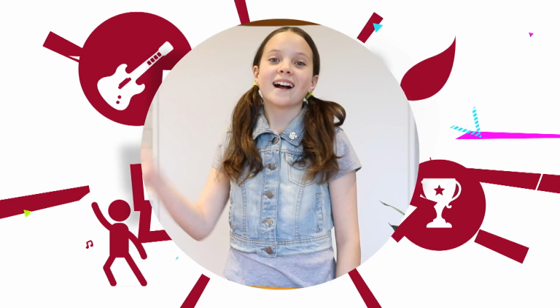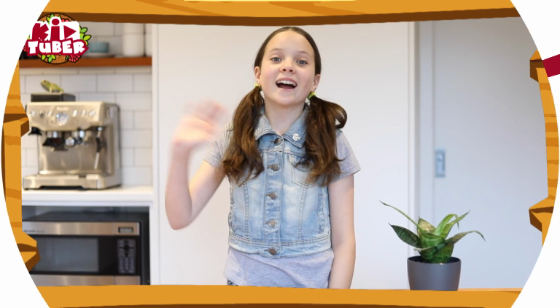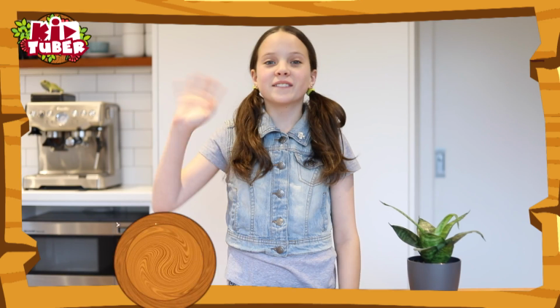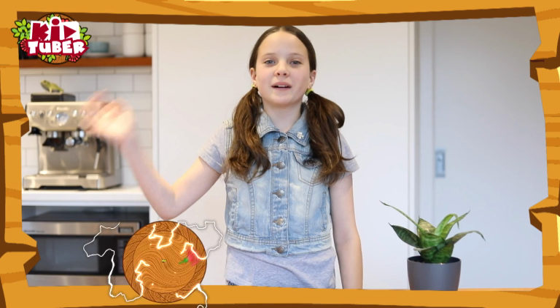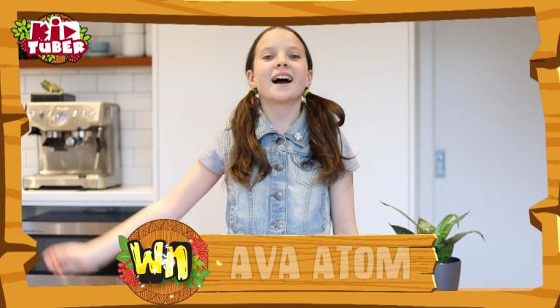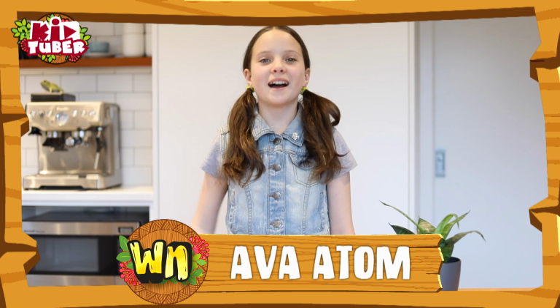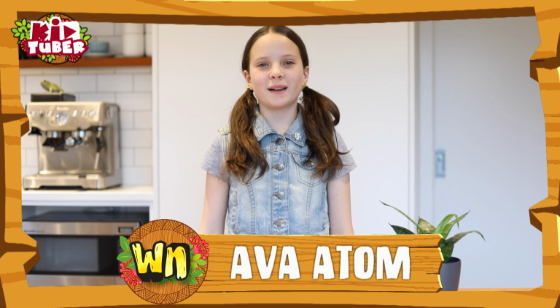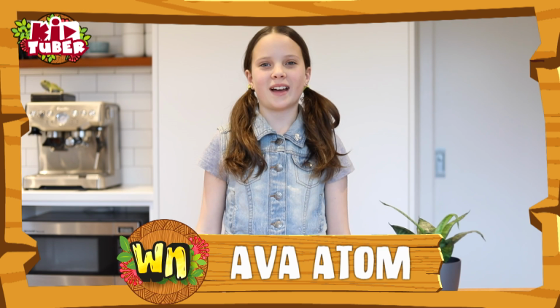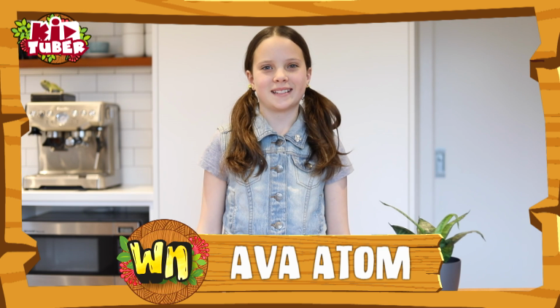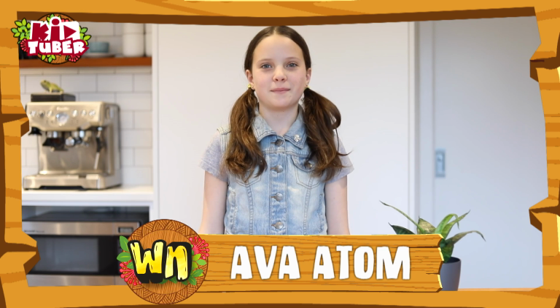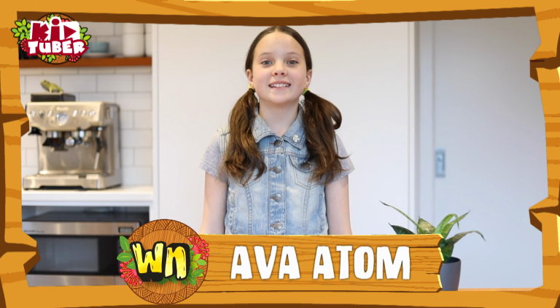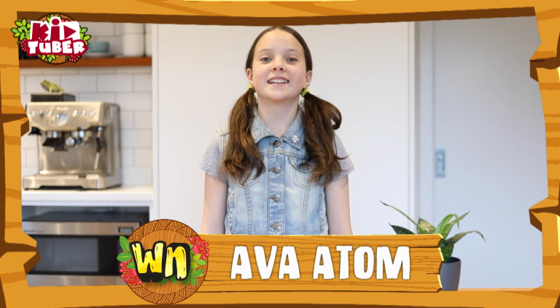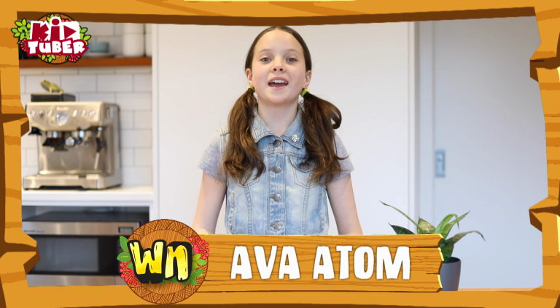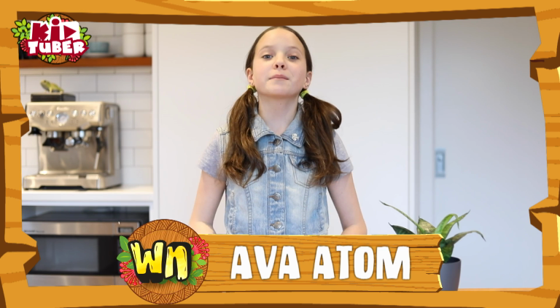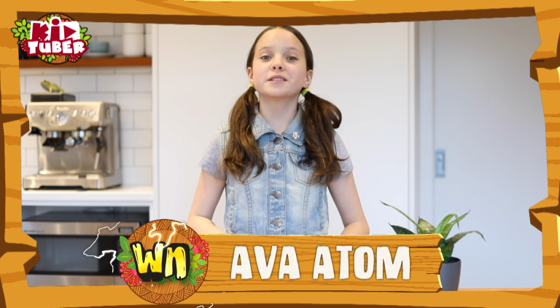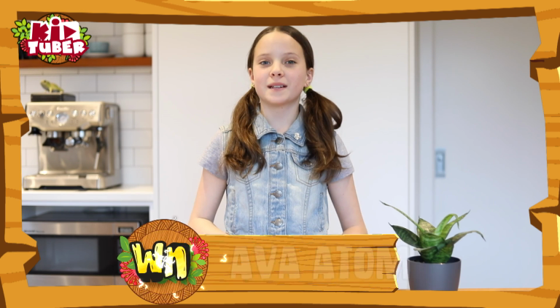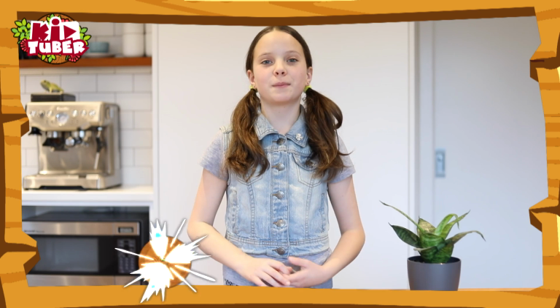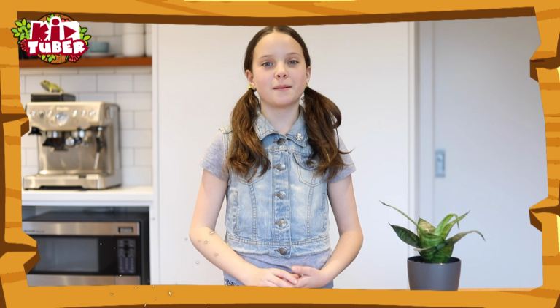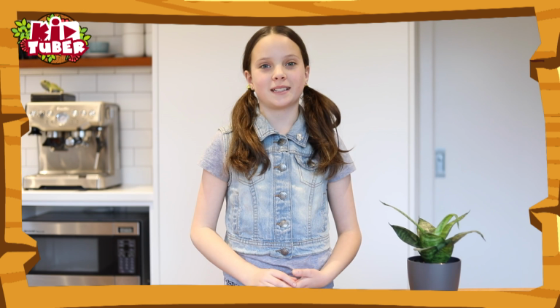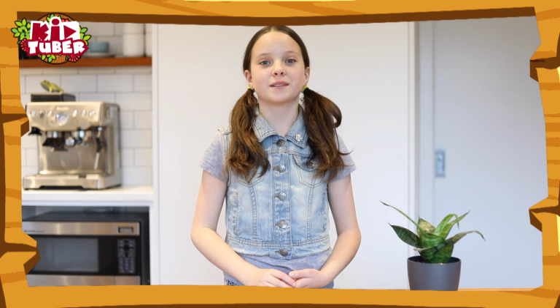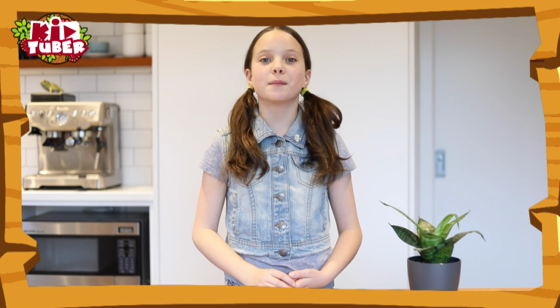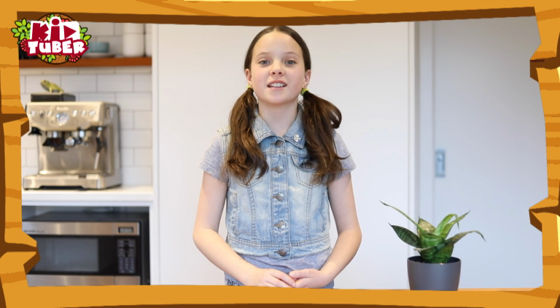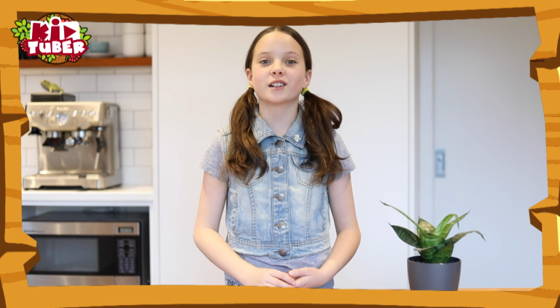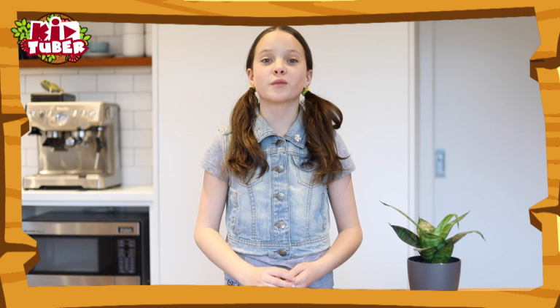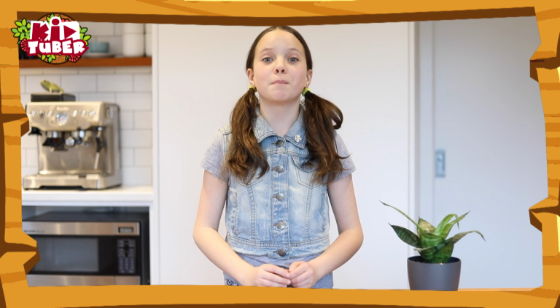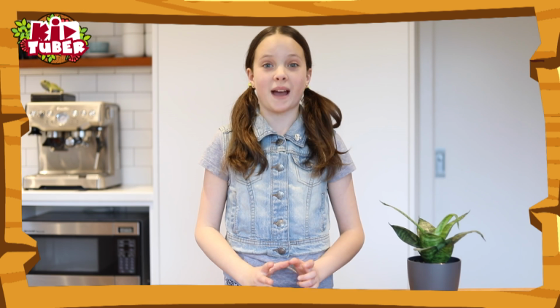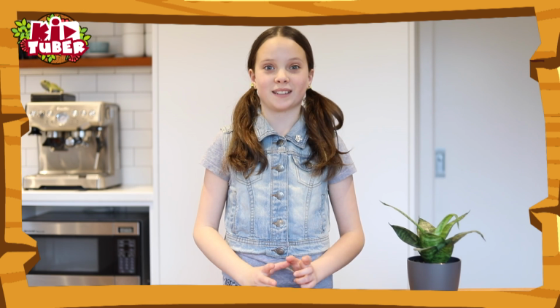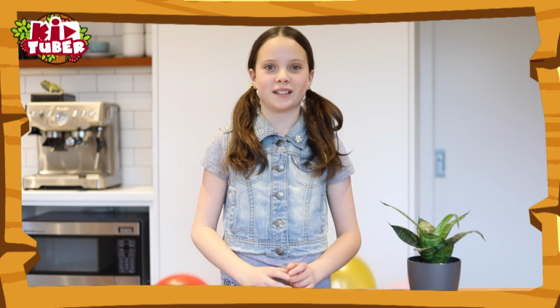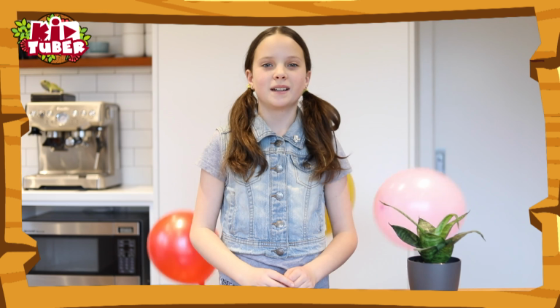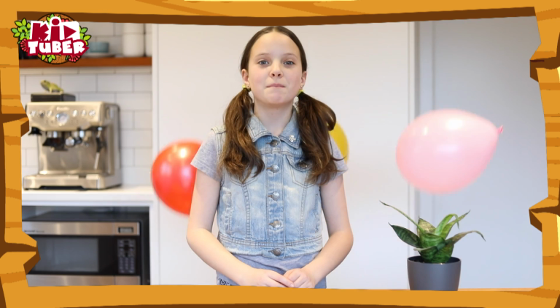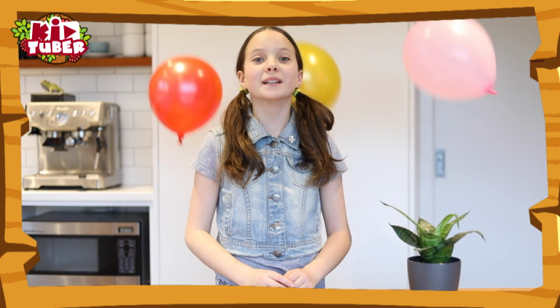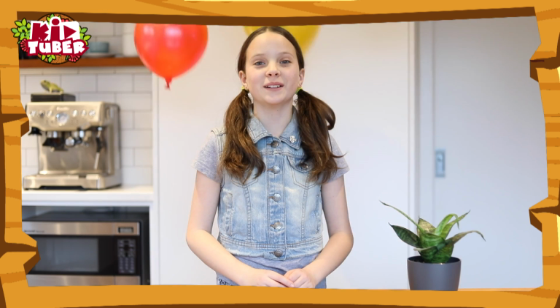Hi everyone, I'm Ava Axton and today I'm going to be experimenting with something that's got a real bang to it: balloons.